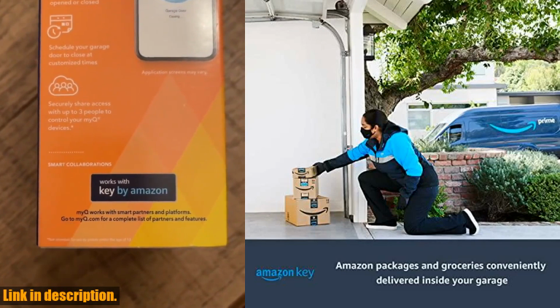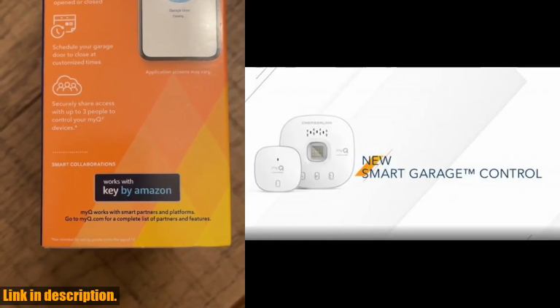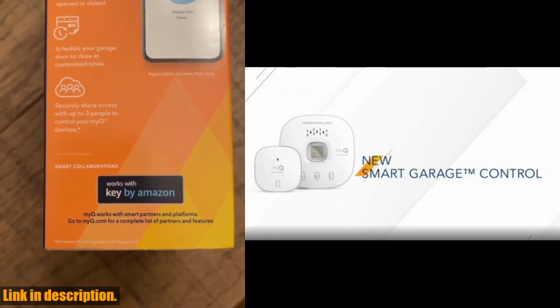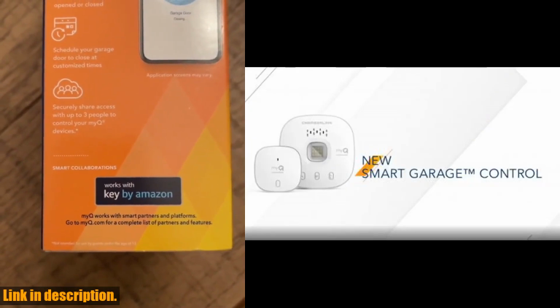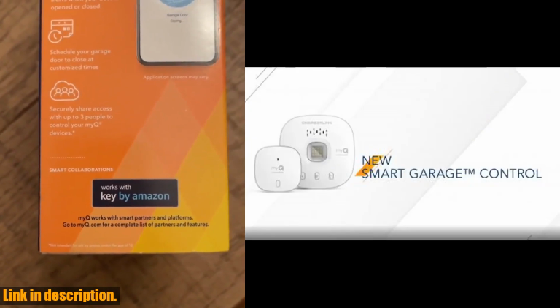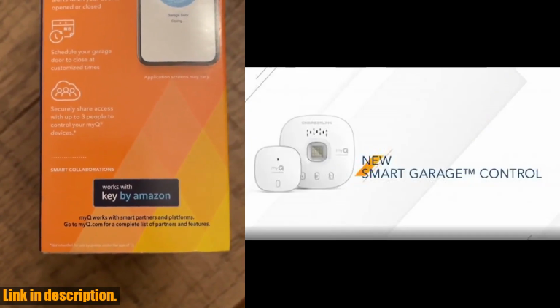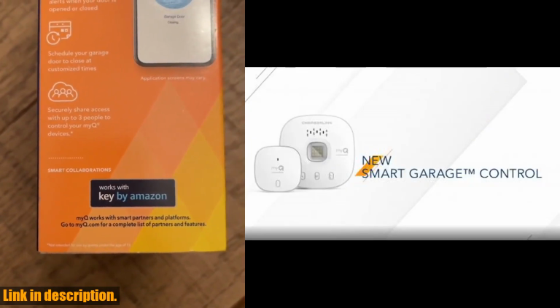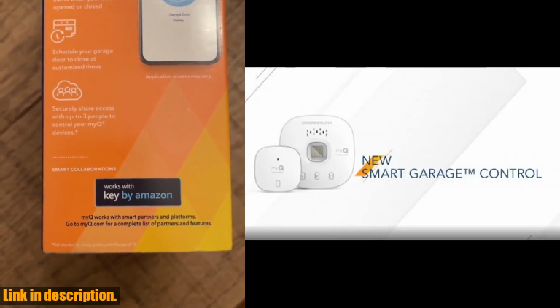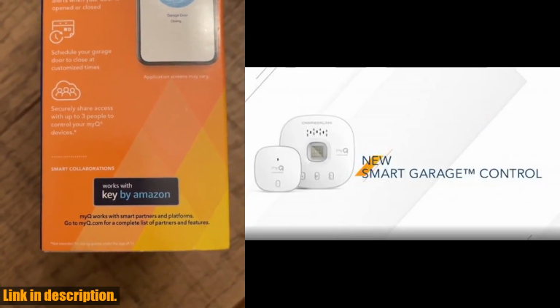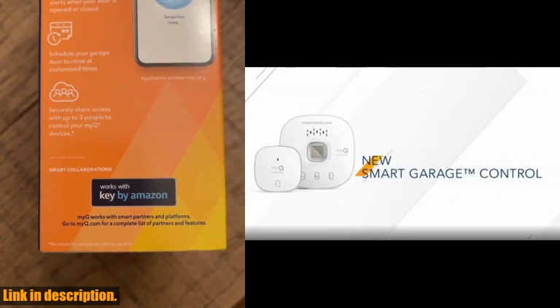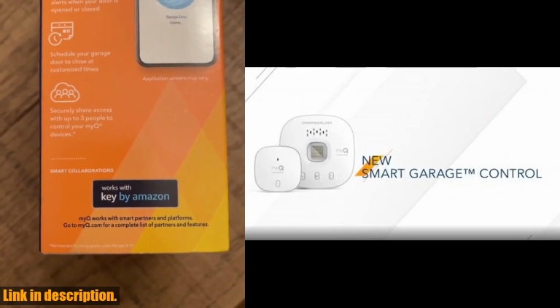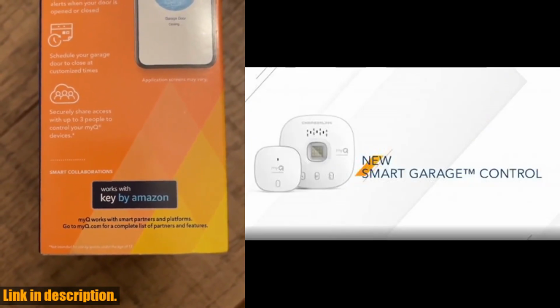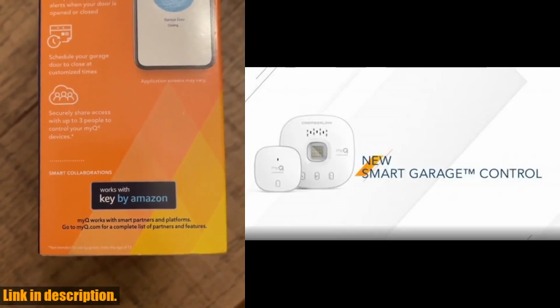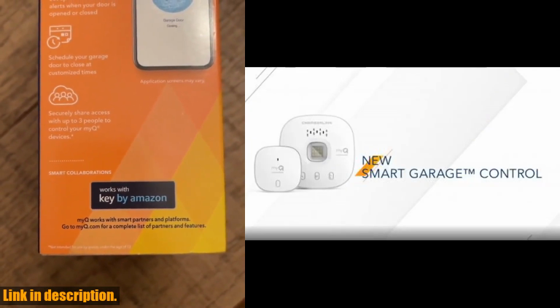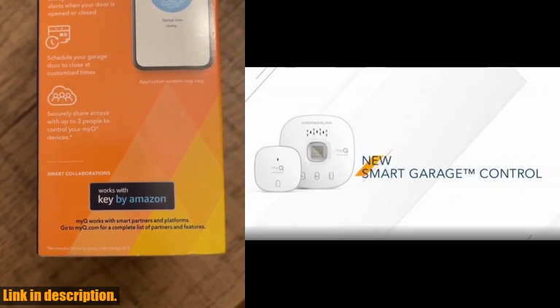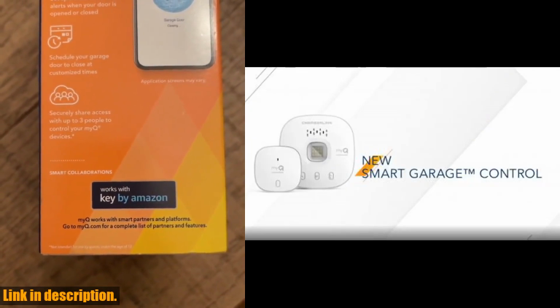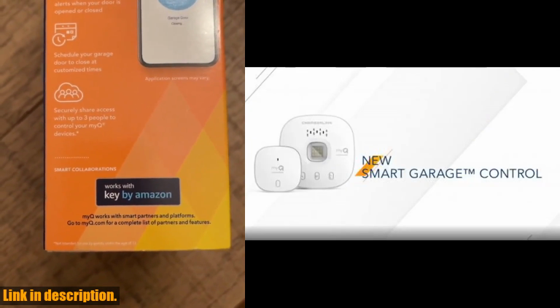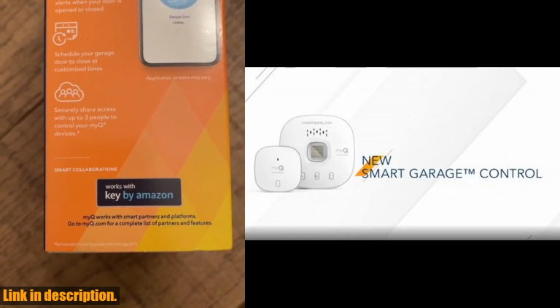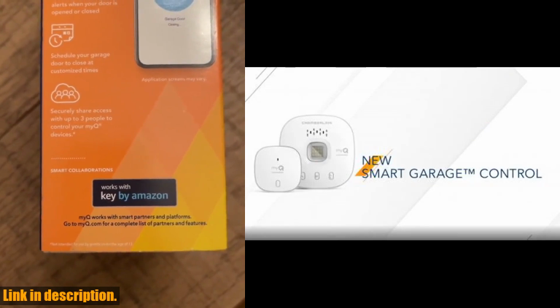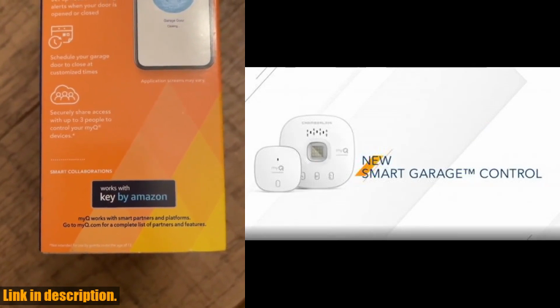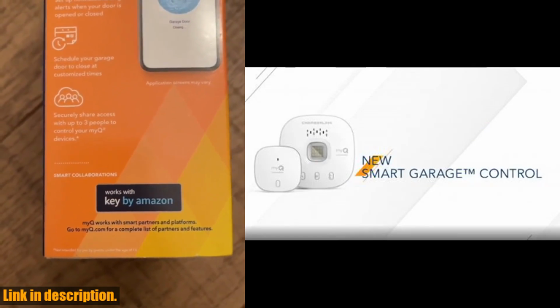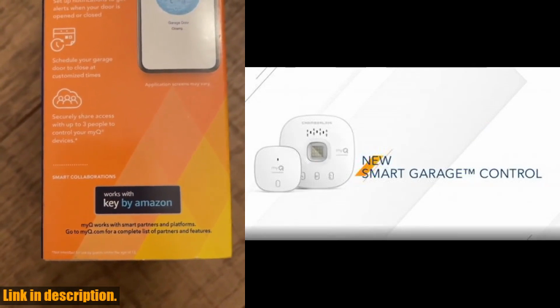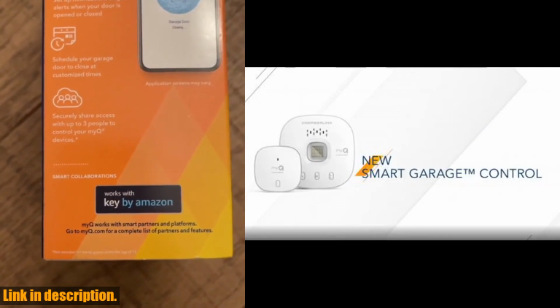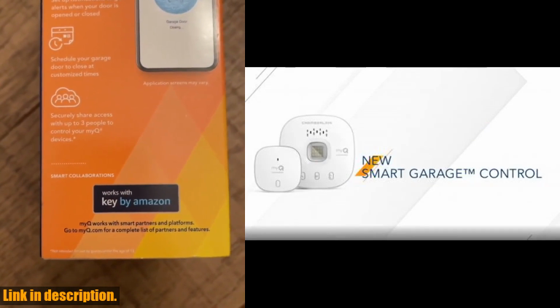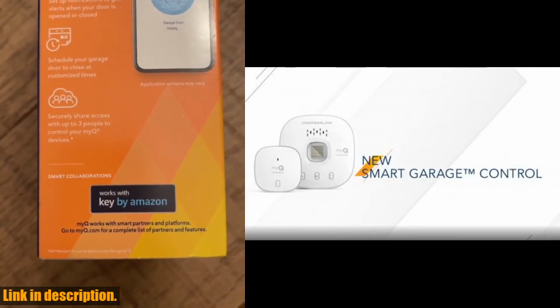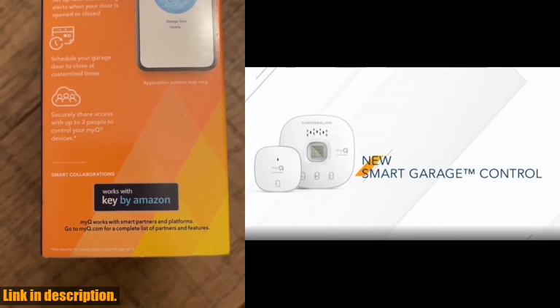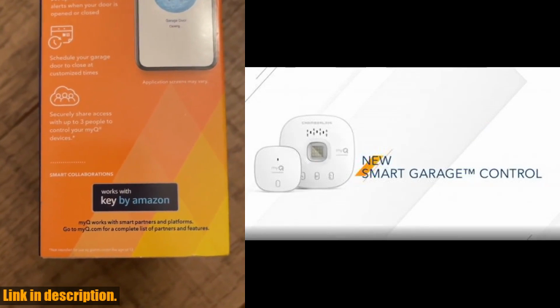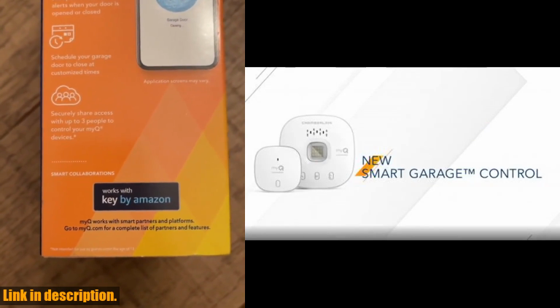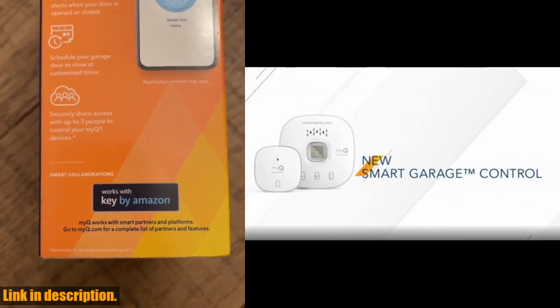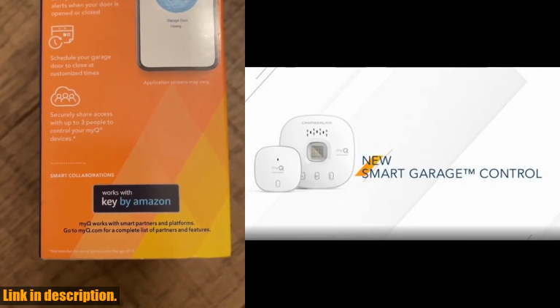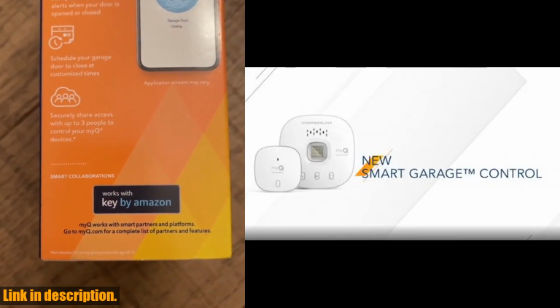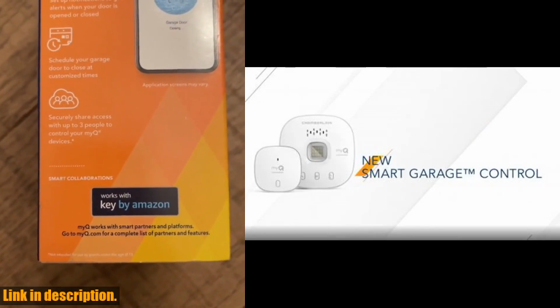Click the link in the description to get your own Chamberlain Smart Garage Control today. Don't forget to subscribe to our channel for more great reviews and product recommendations.